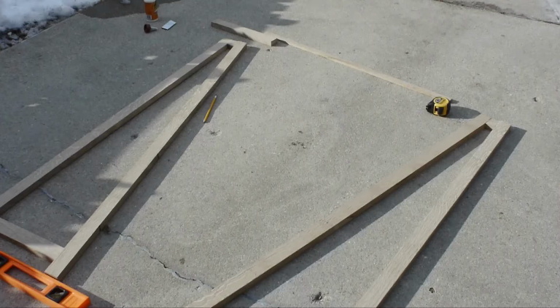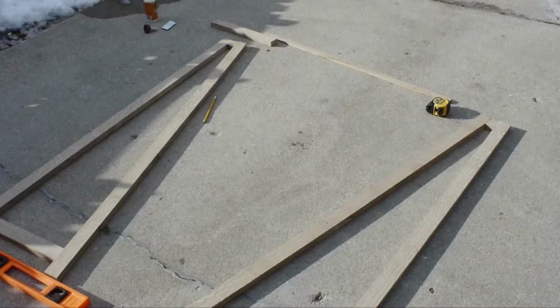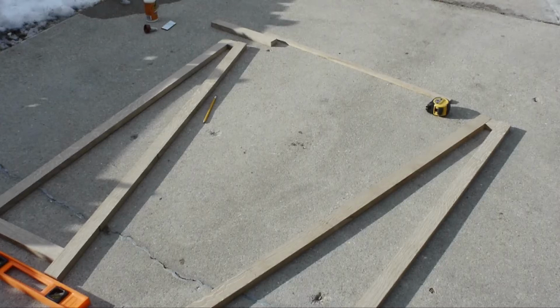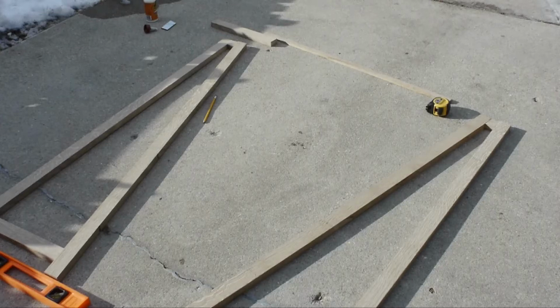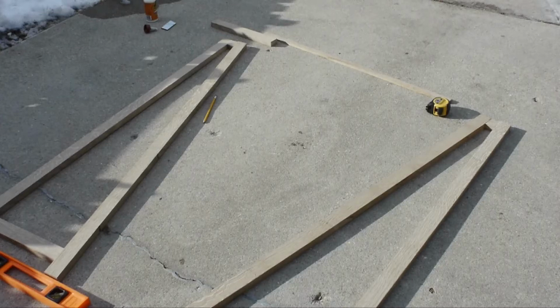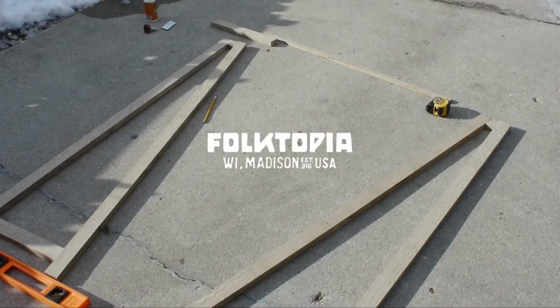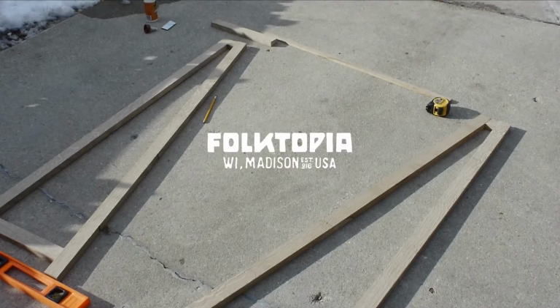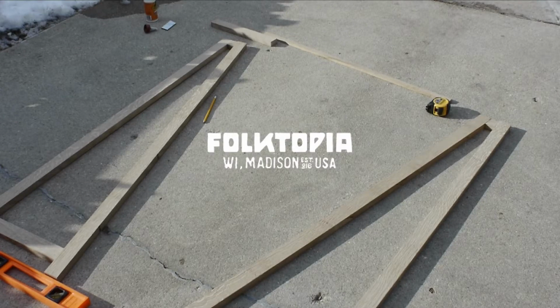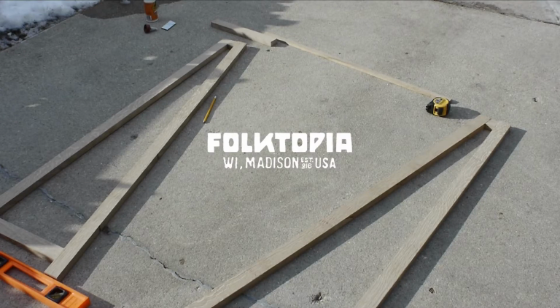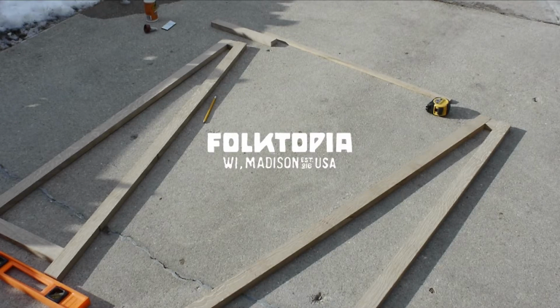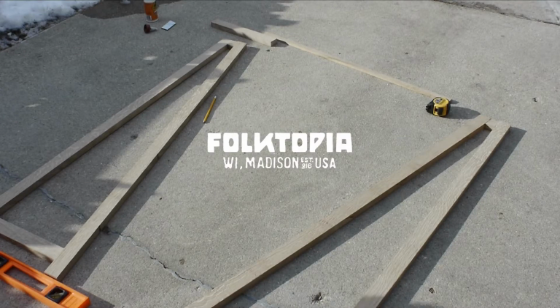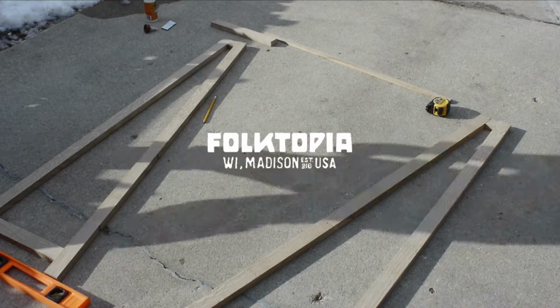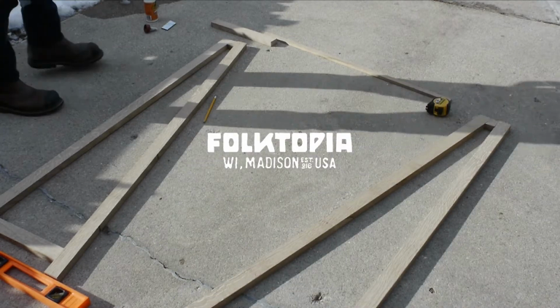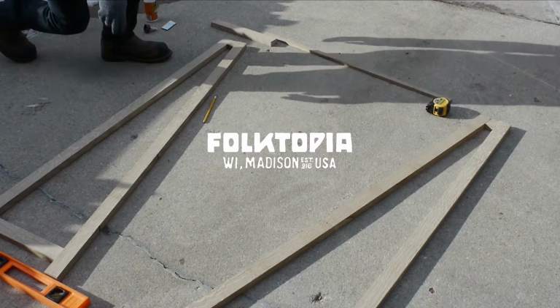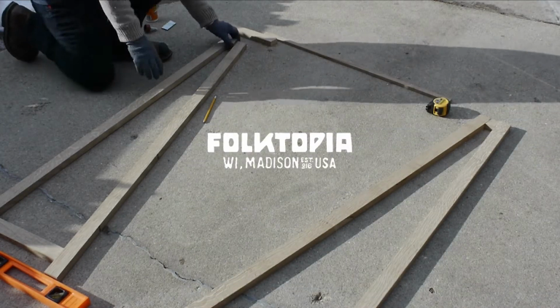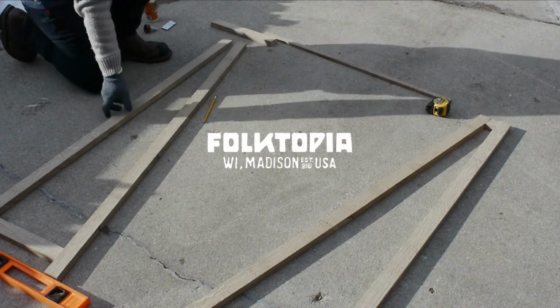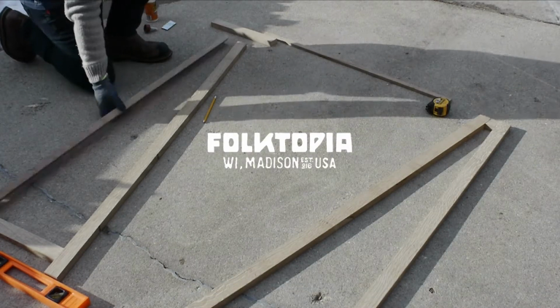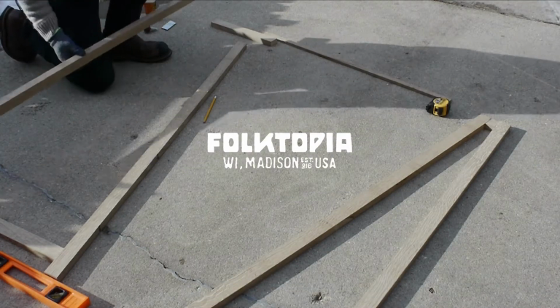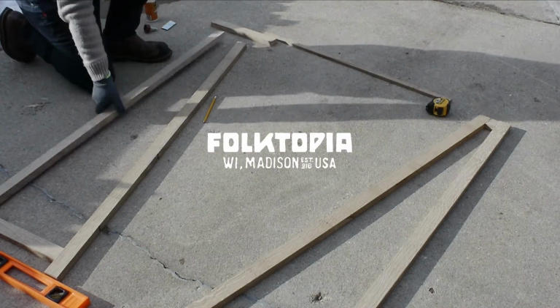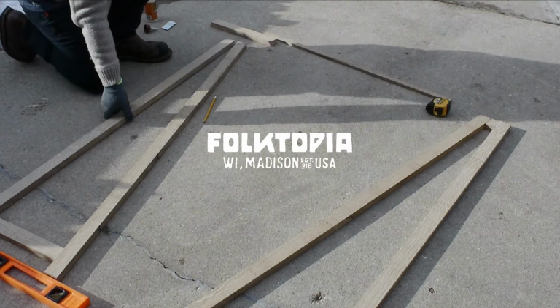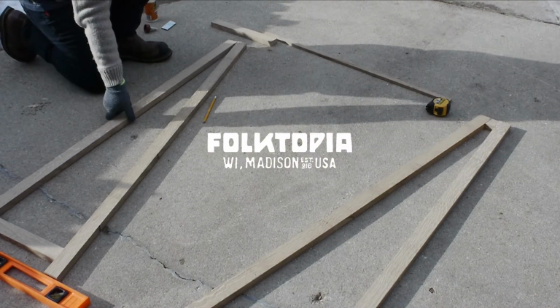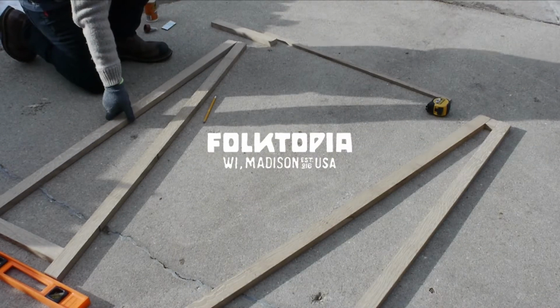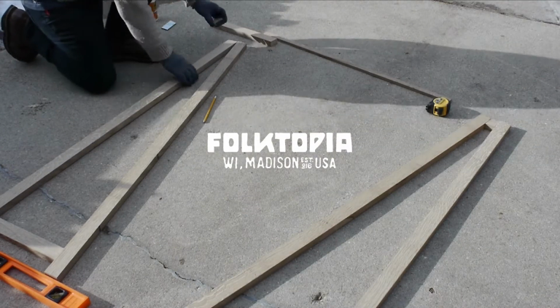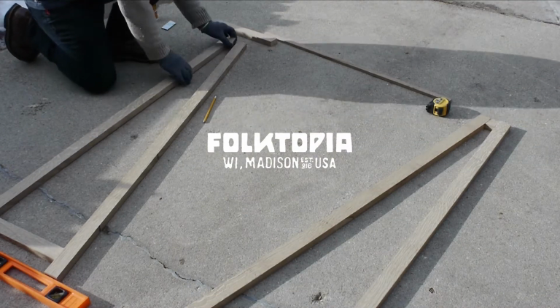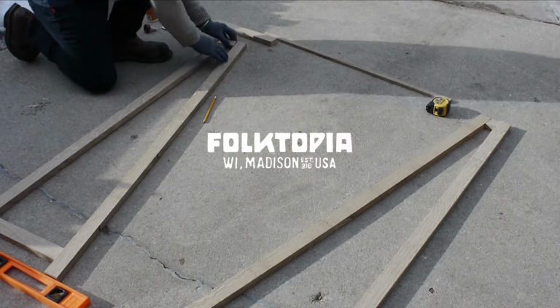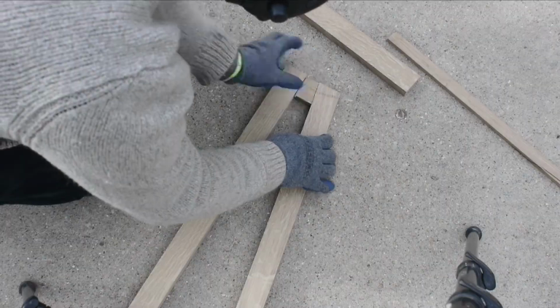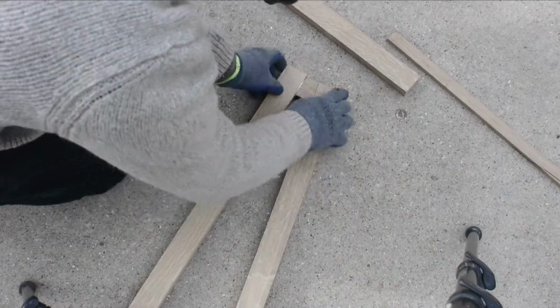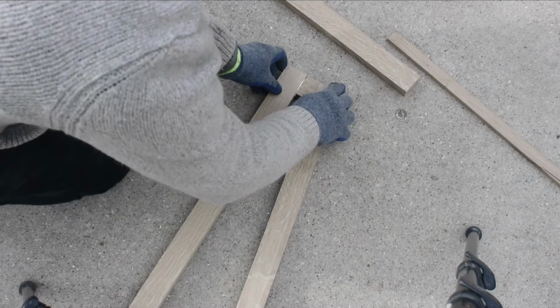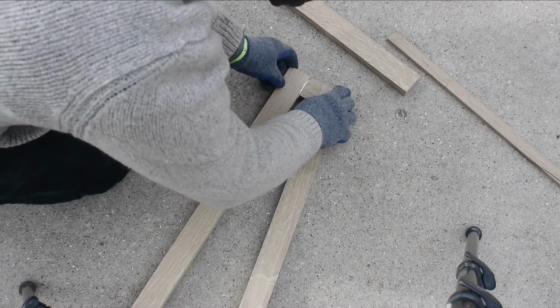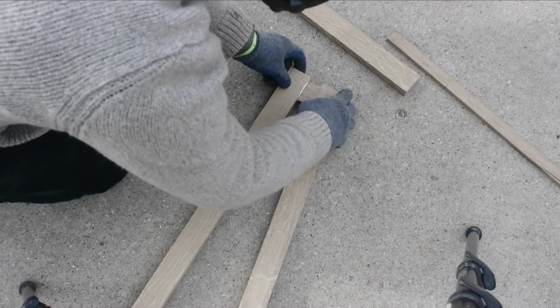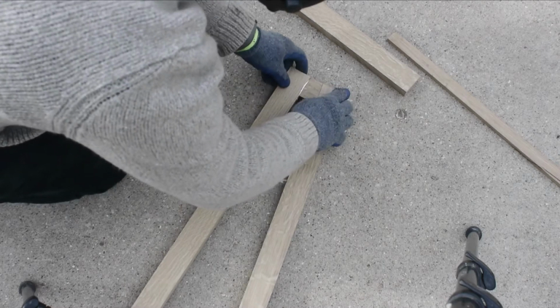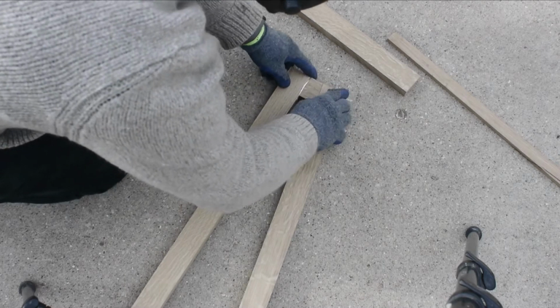Hey everybody, welcome back, and I'm glad you're here. For the moment I'm going to make my daughter a plant stand that she requested.